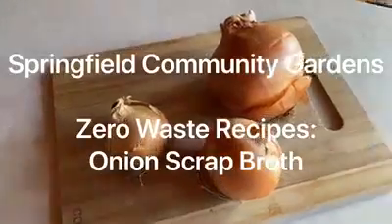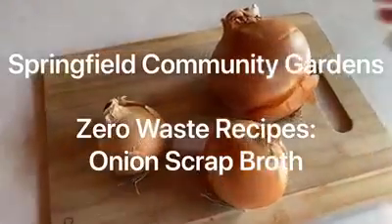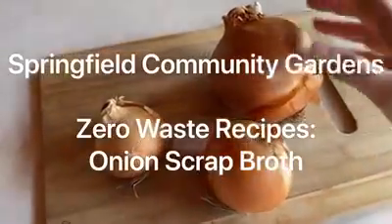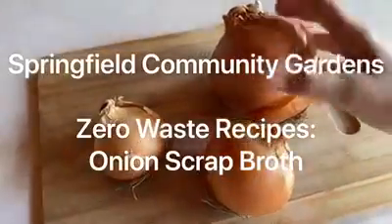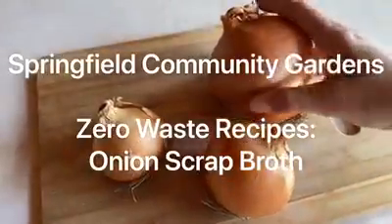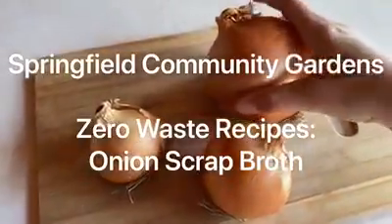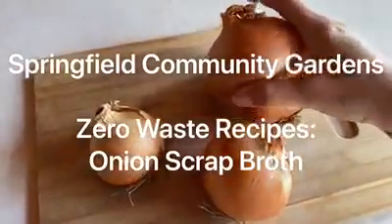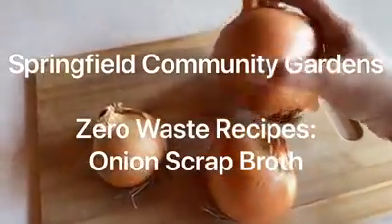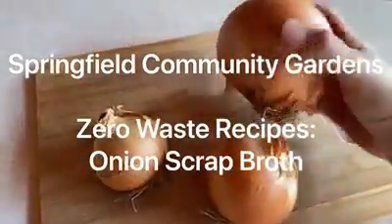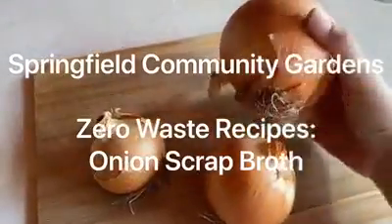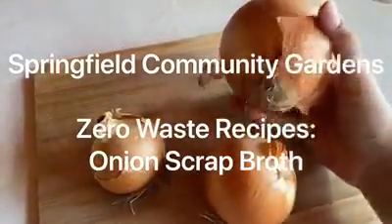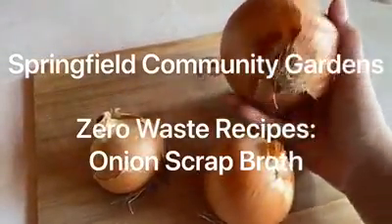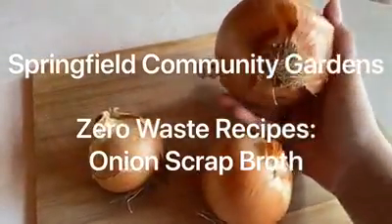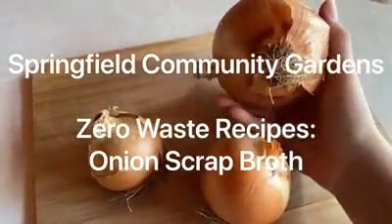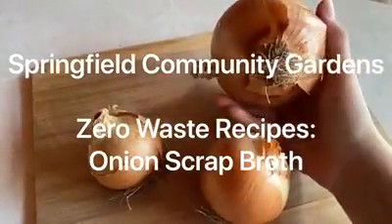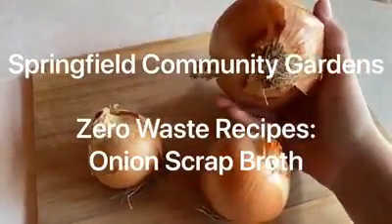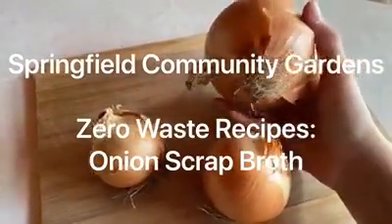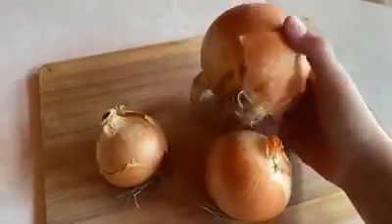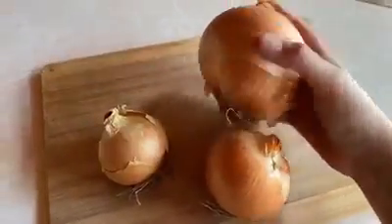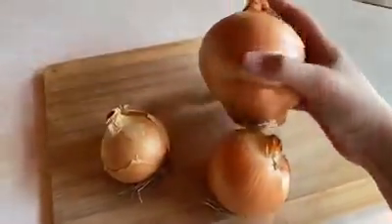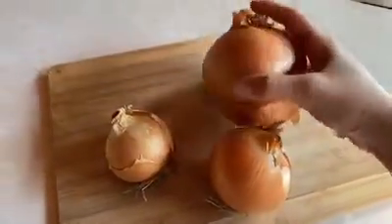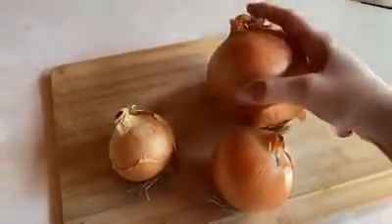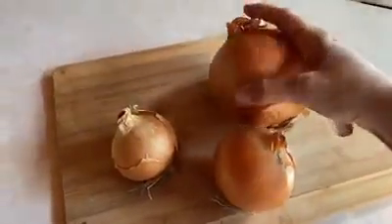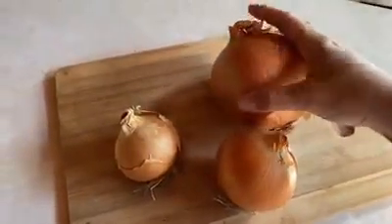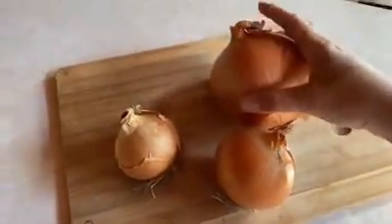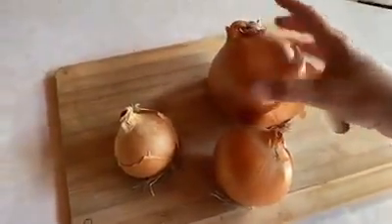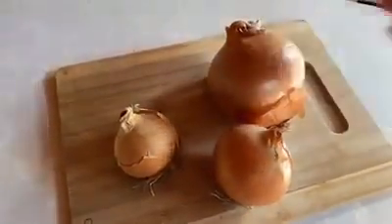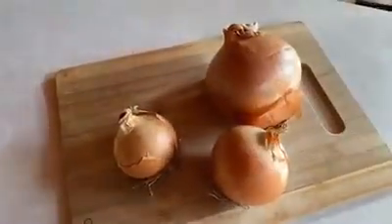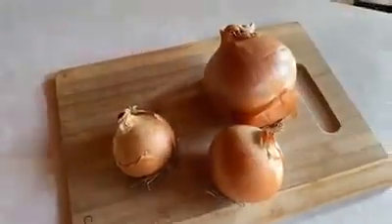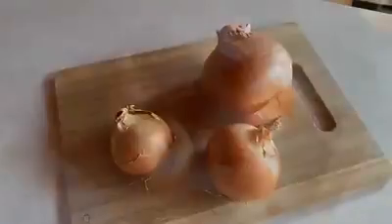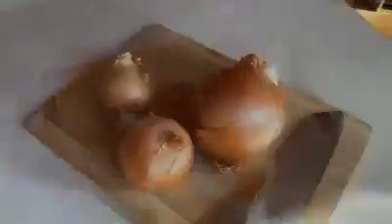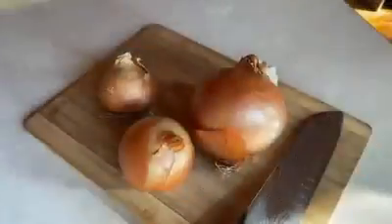Hey guys, it's Rachel with Springfield Community Gardens and today we're going to be talking about zero-waste onion scrap broth.